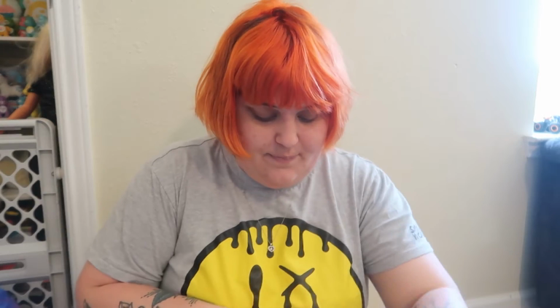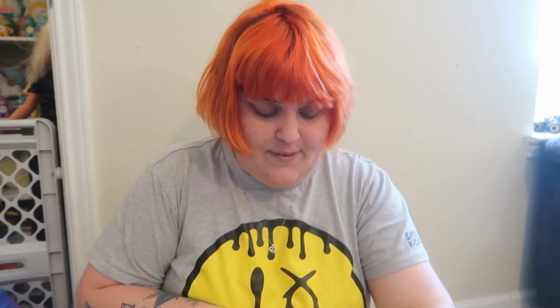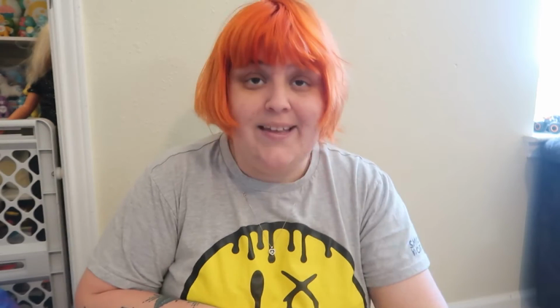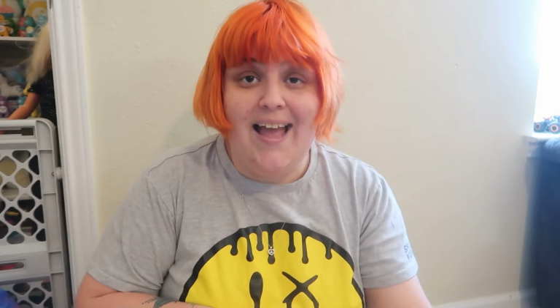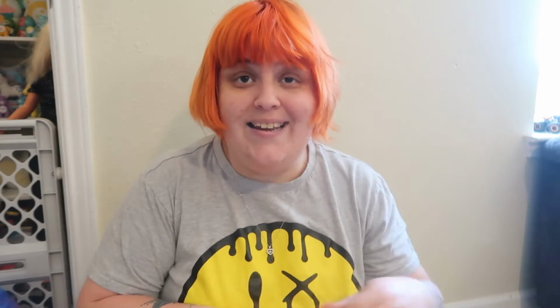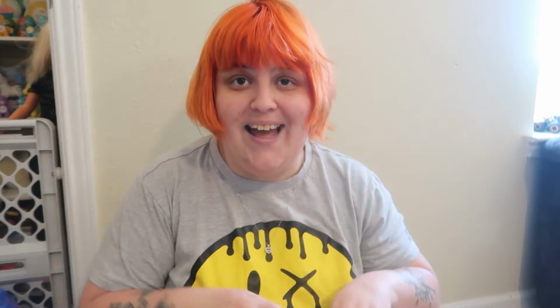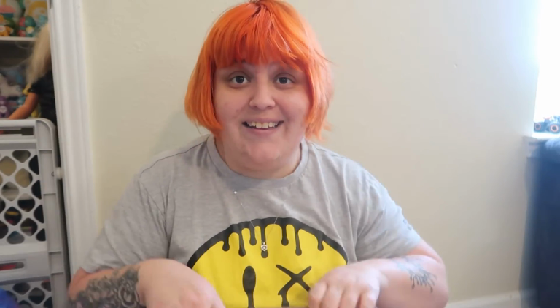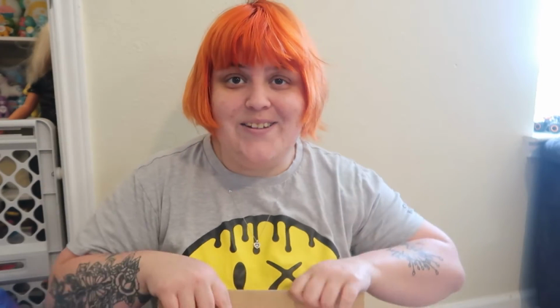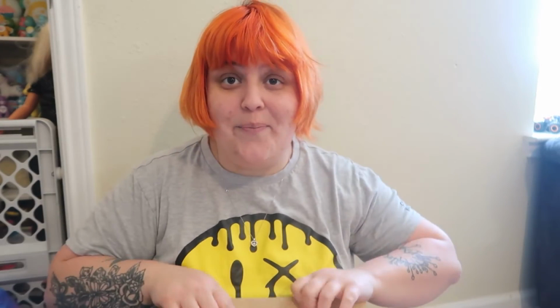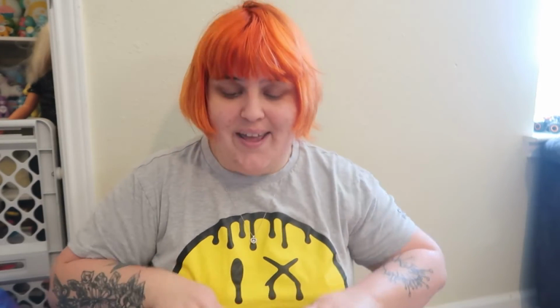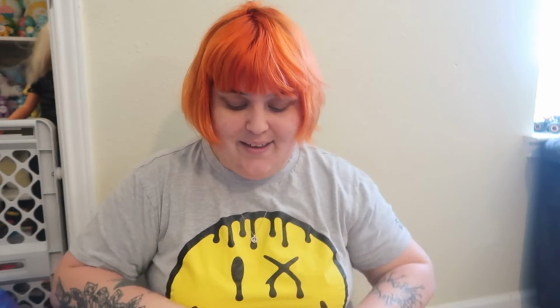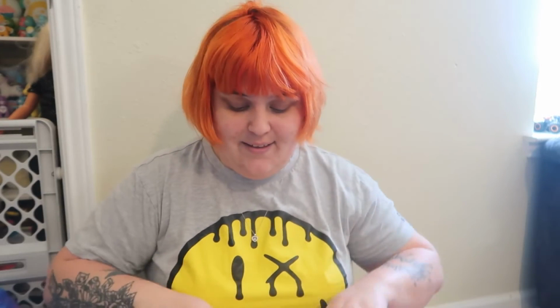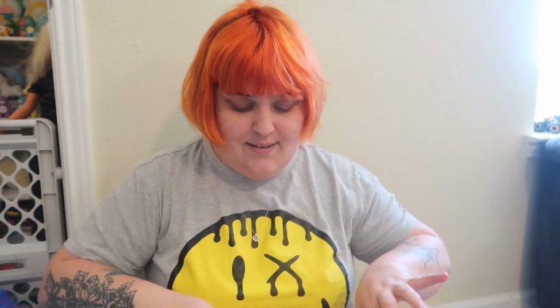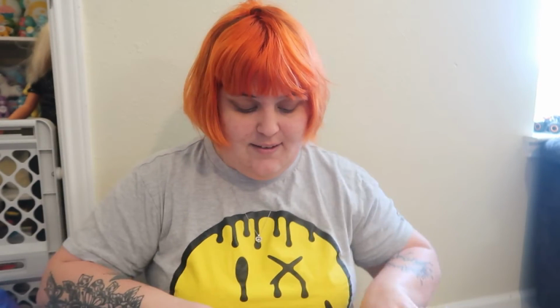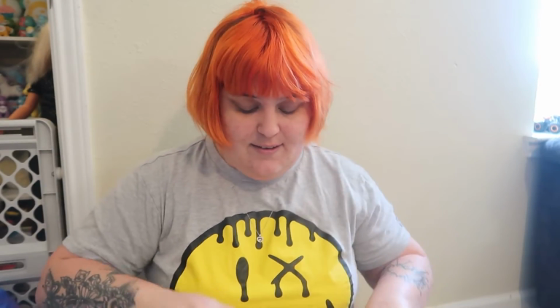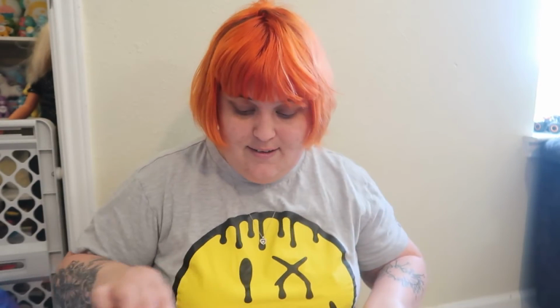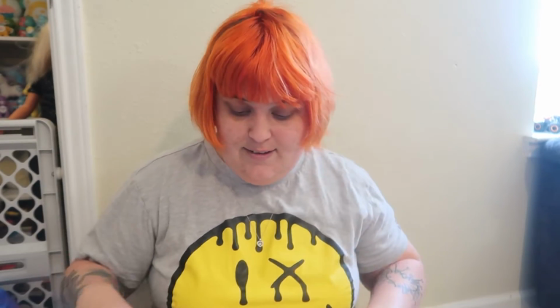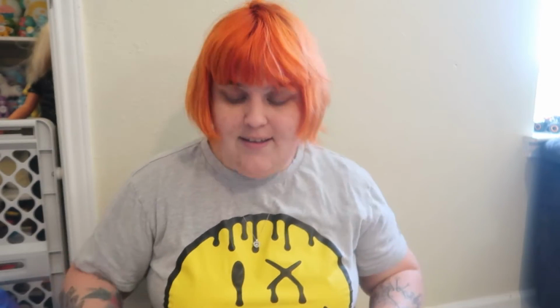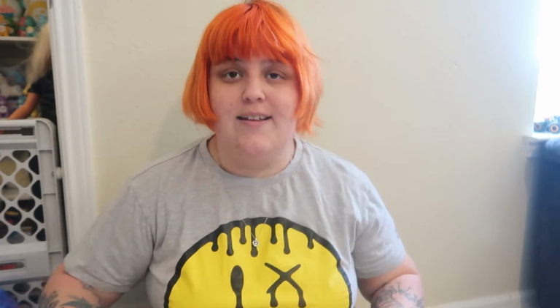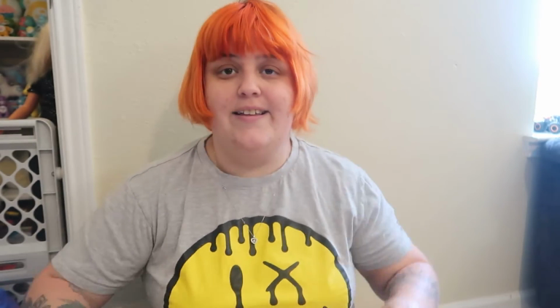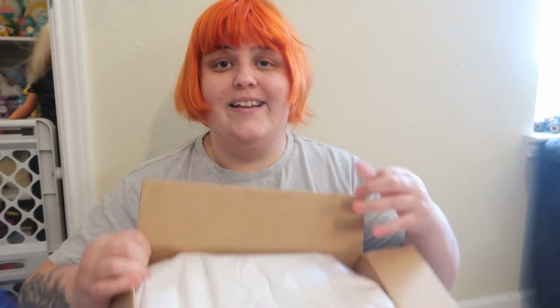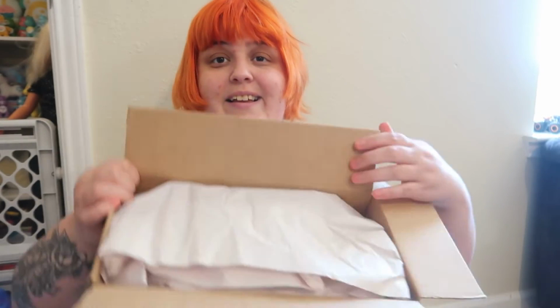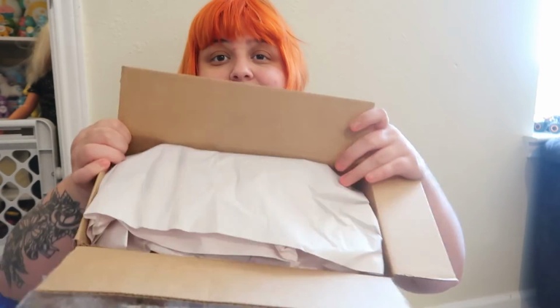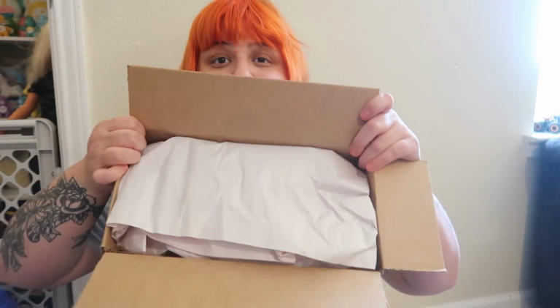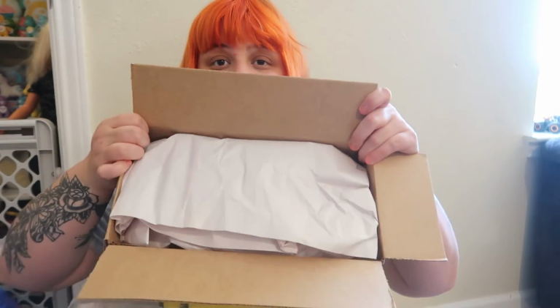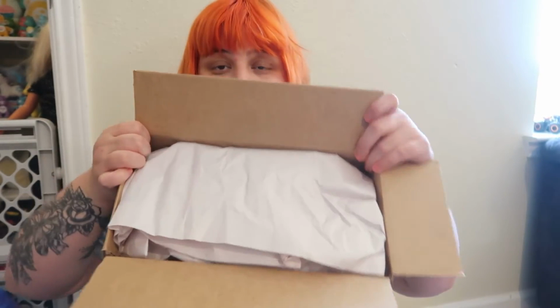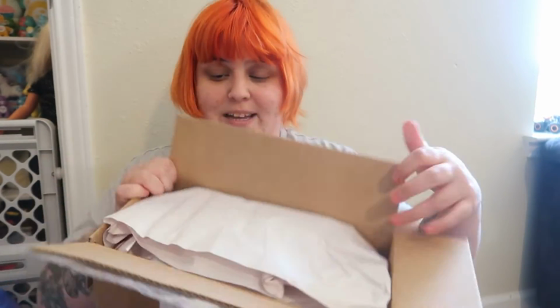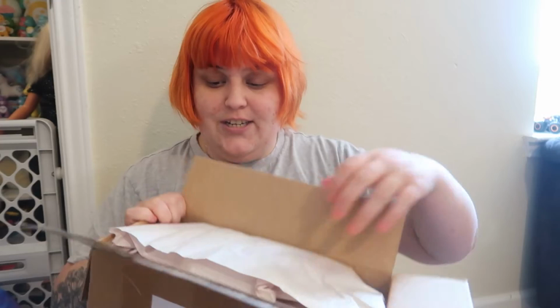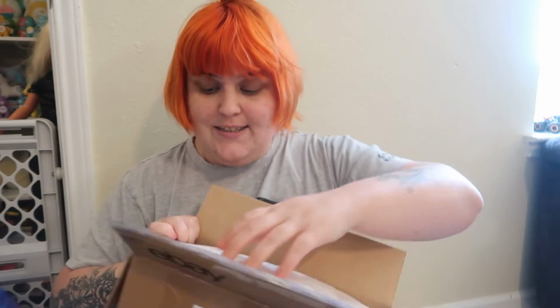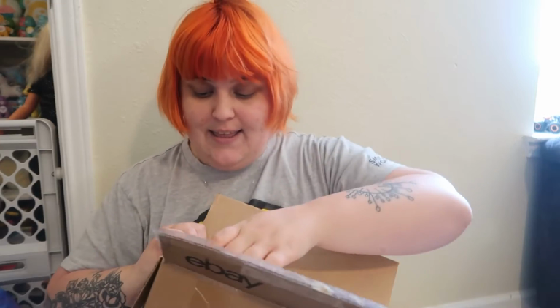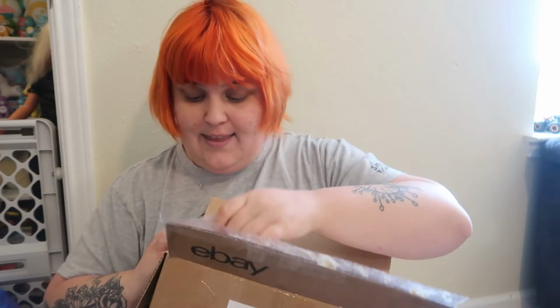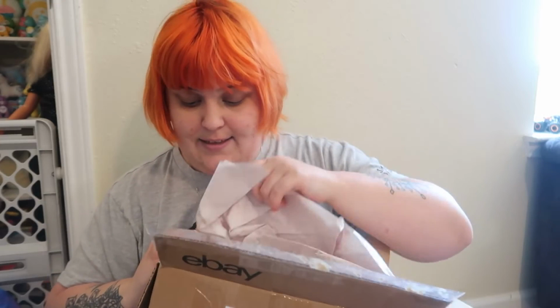Let's open it. The packaging looks like this.